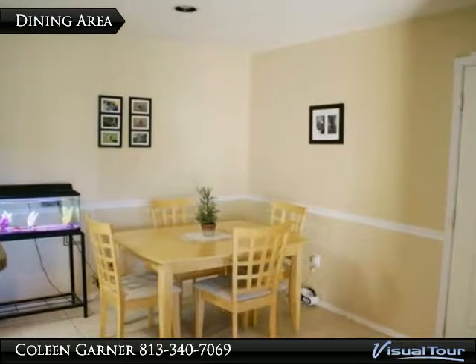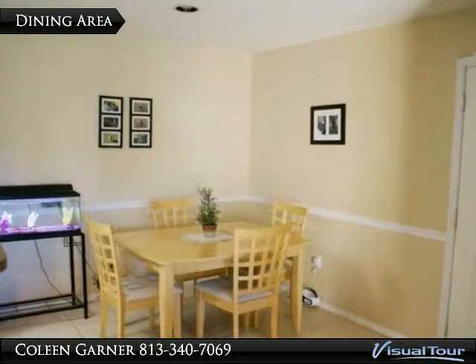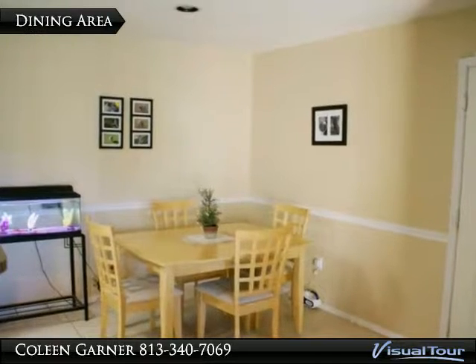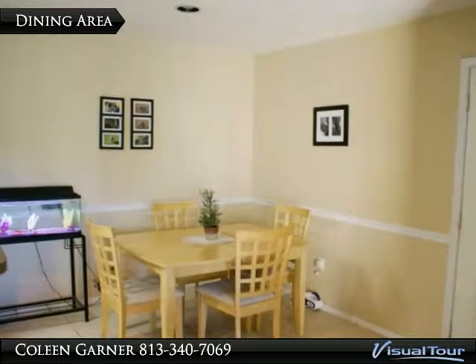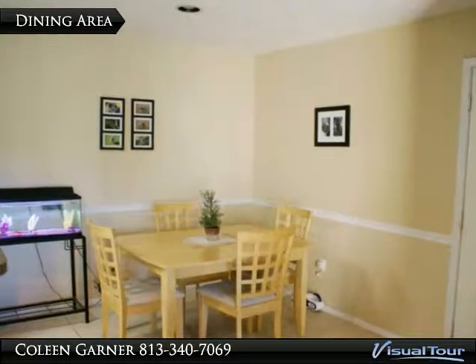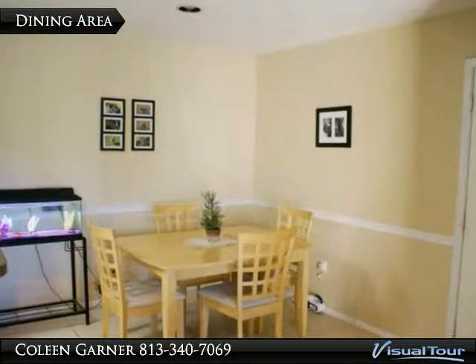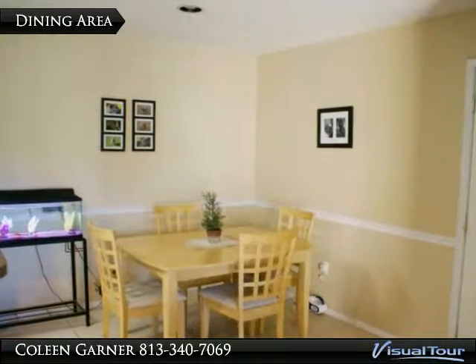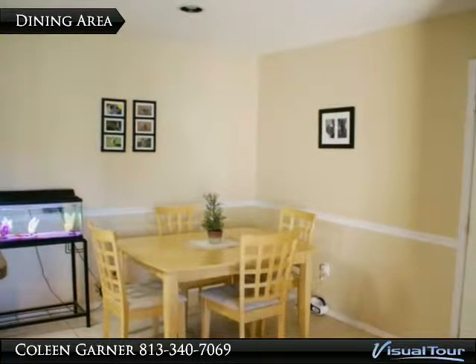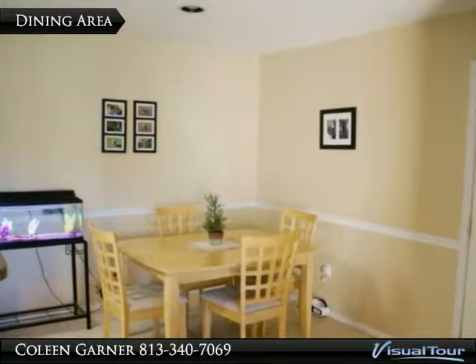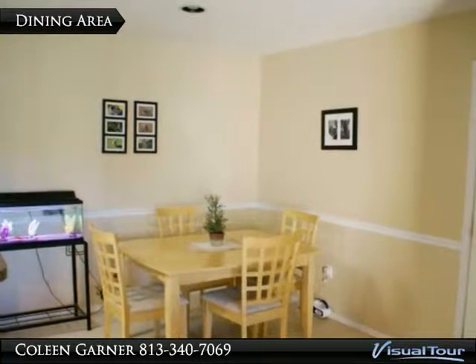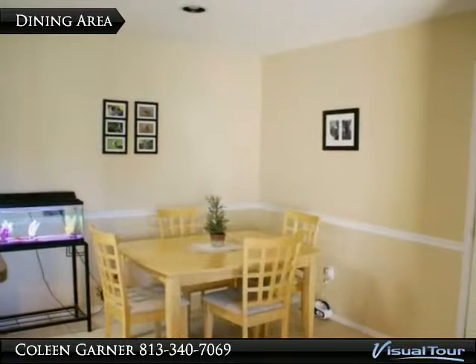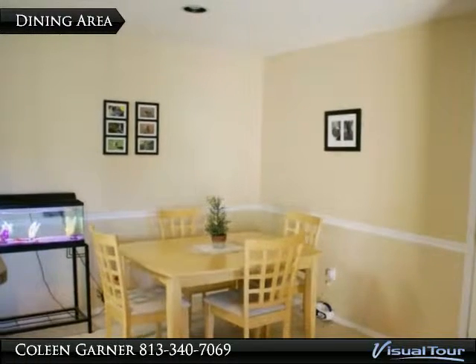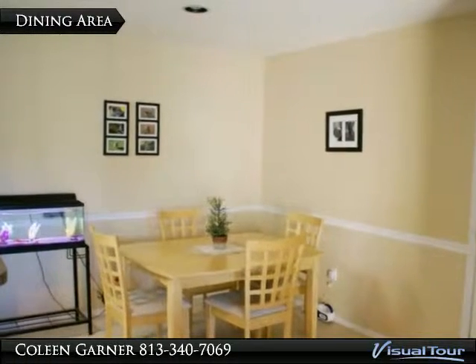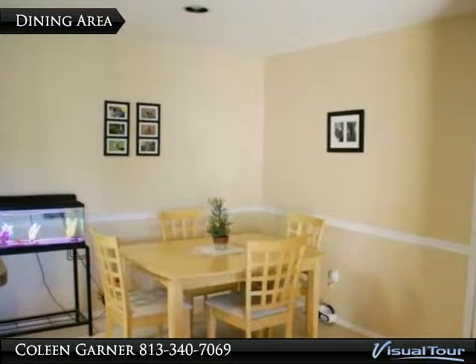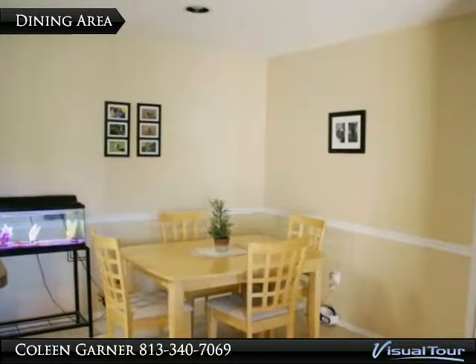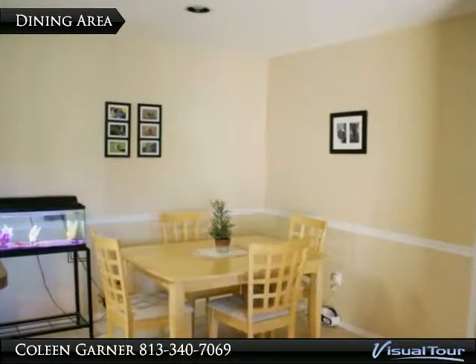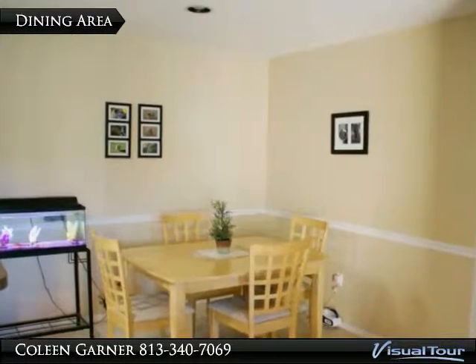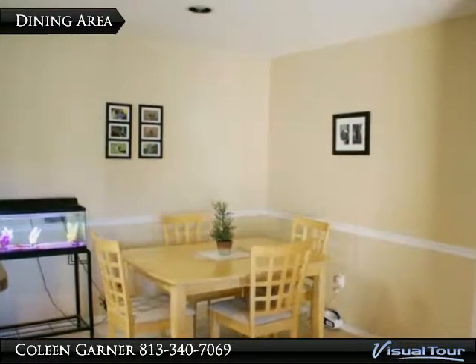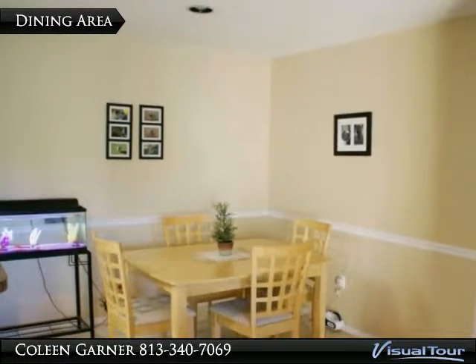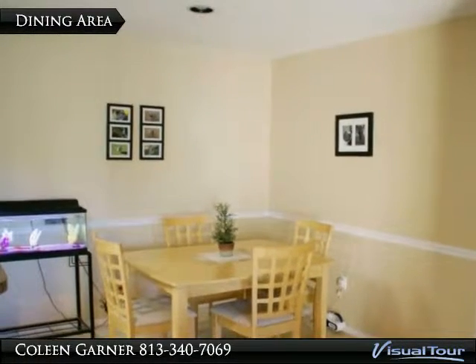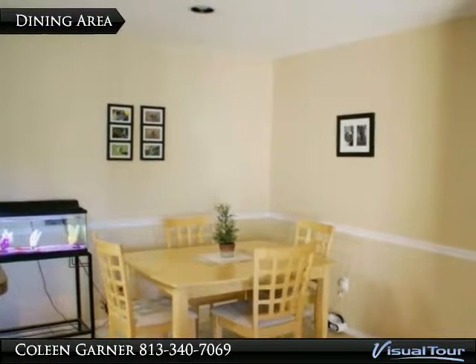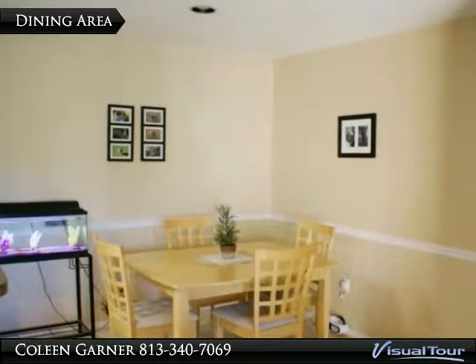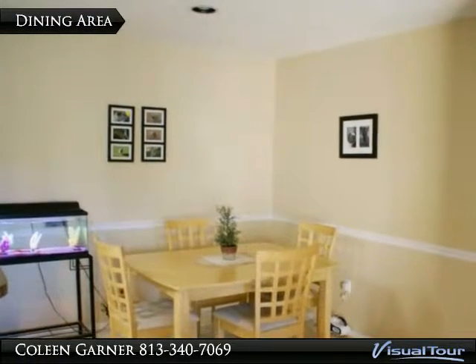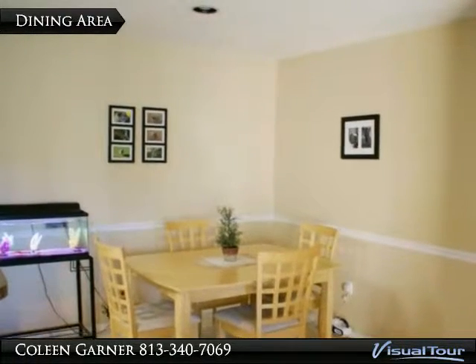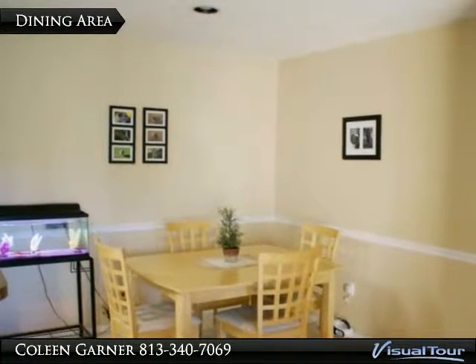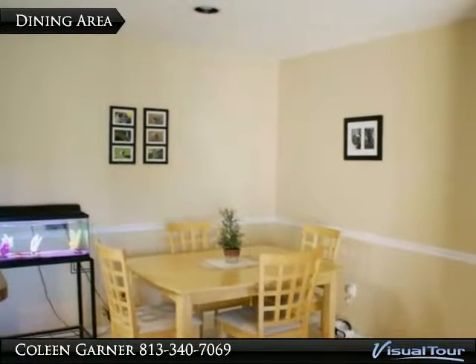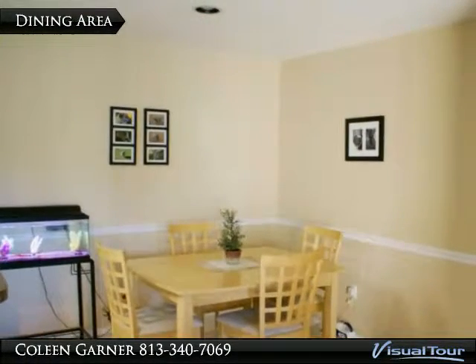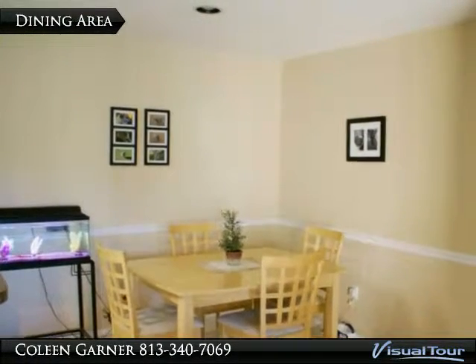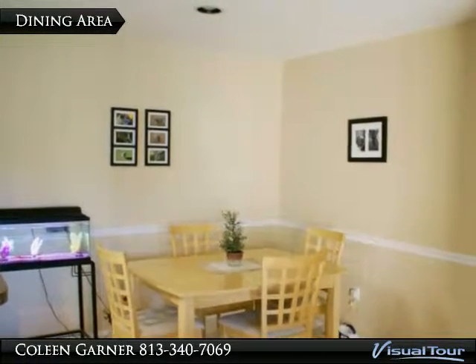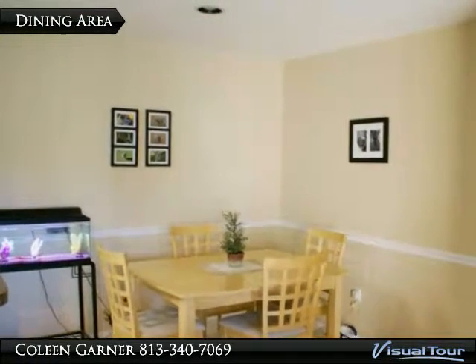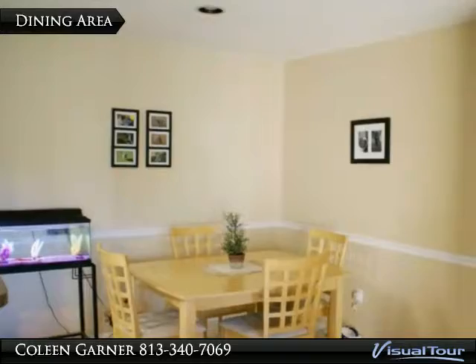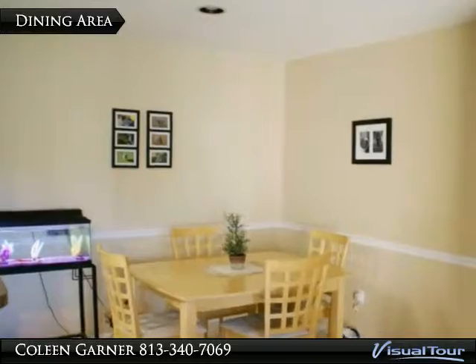Your dining area, 9 by 8, offers ceramic tile floors and chair molding.